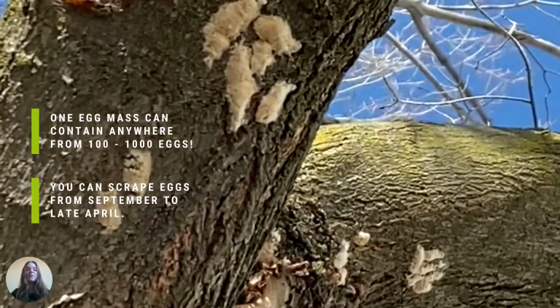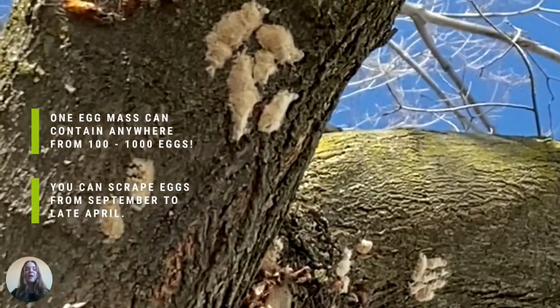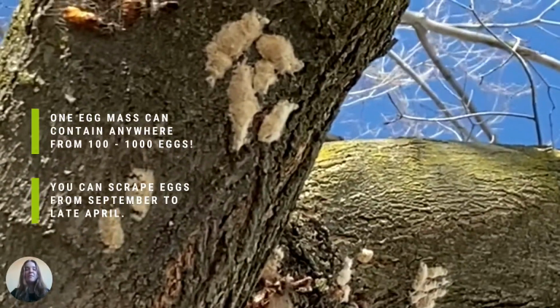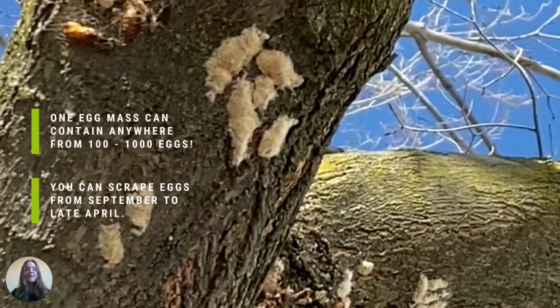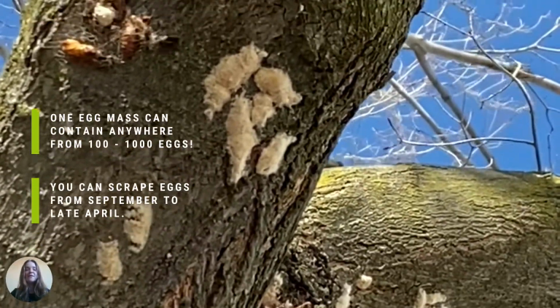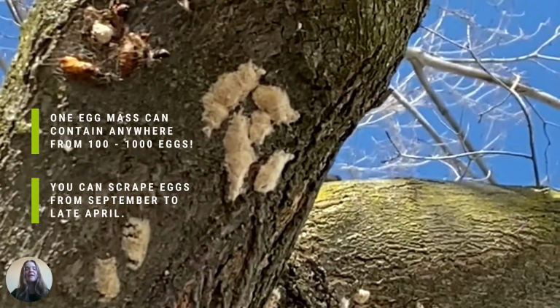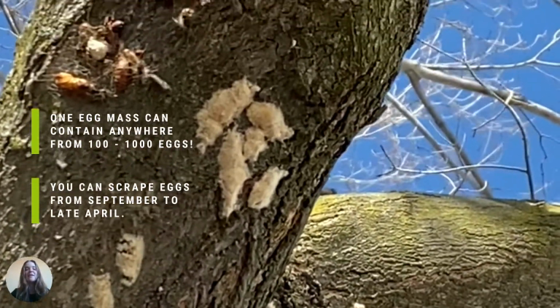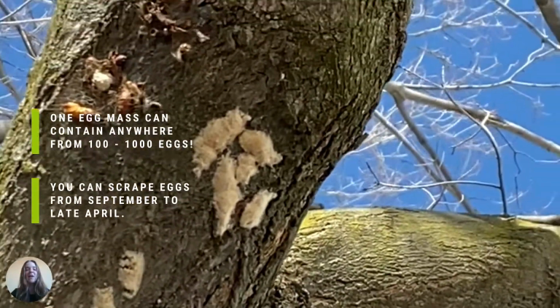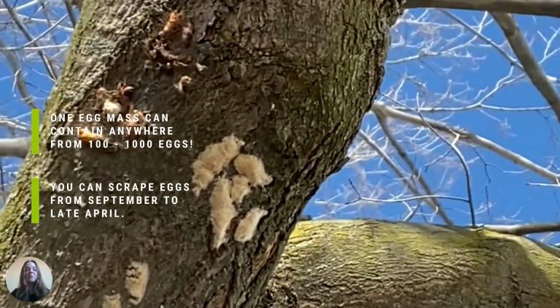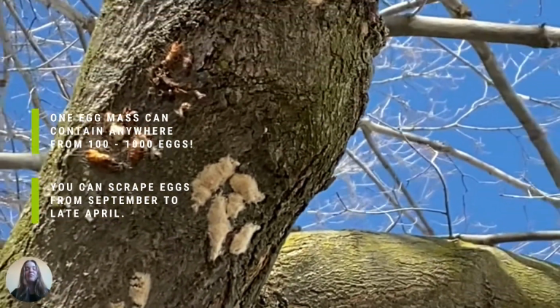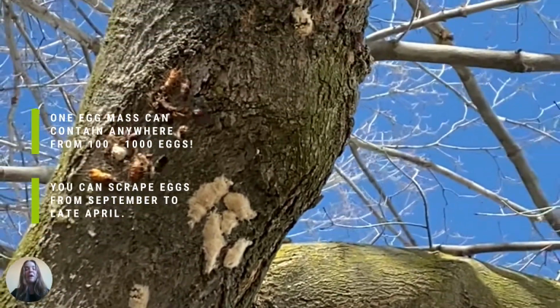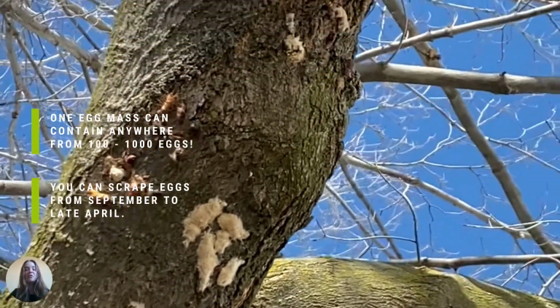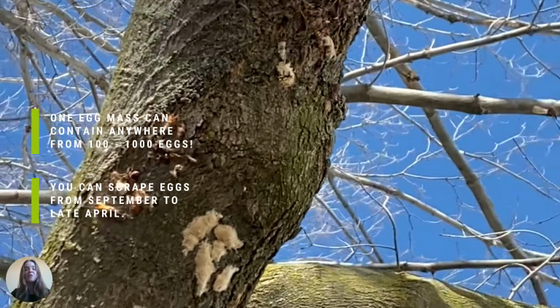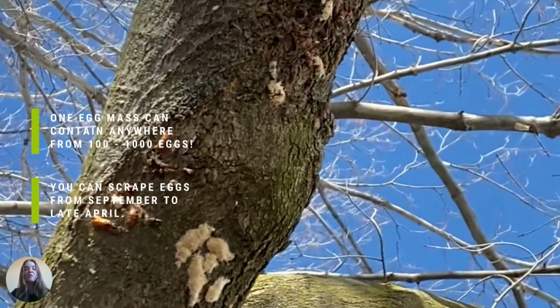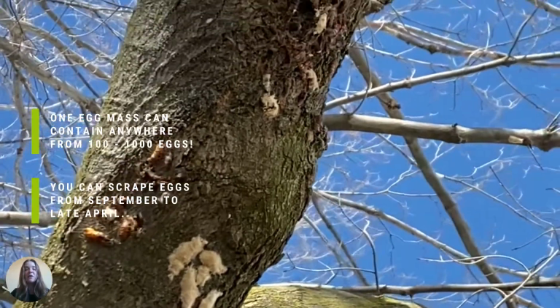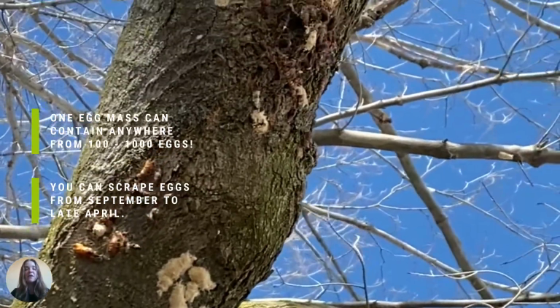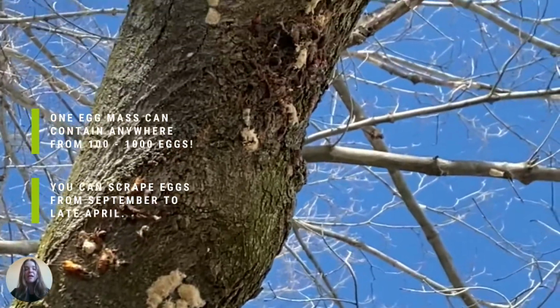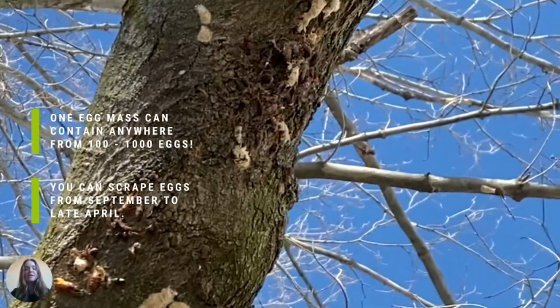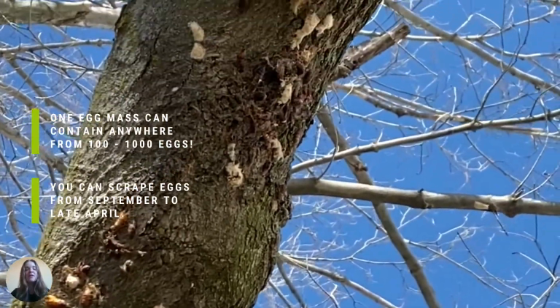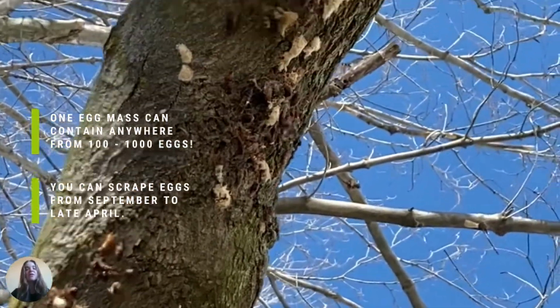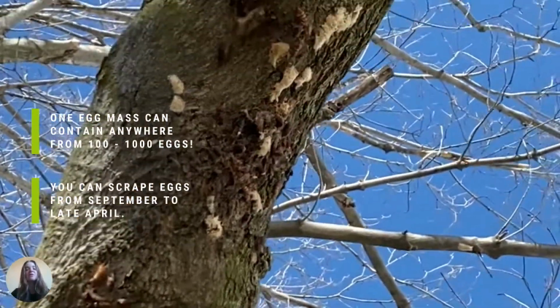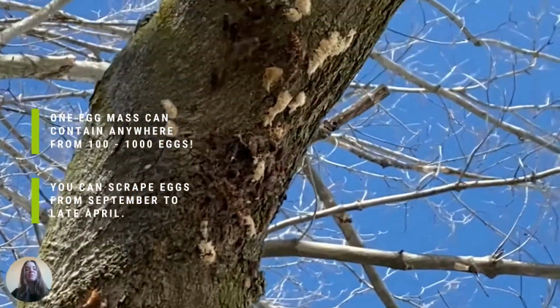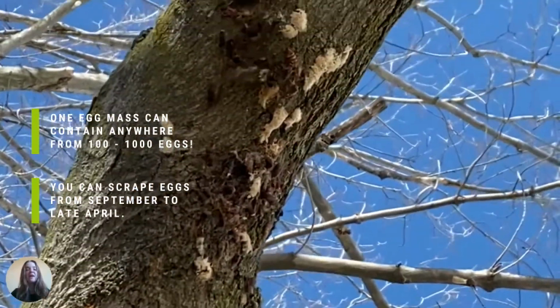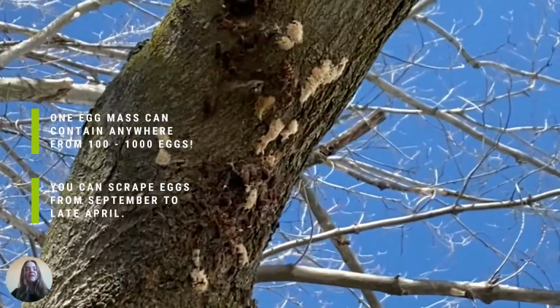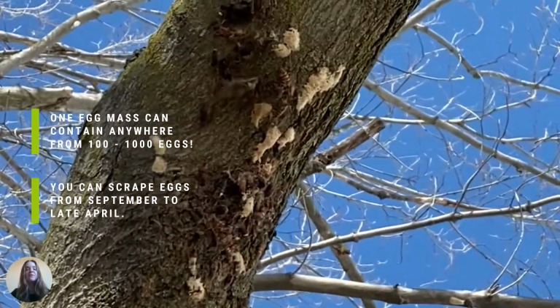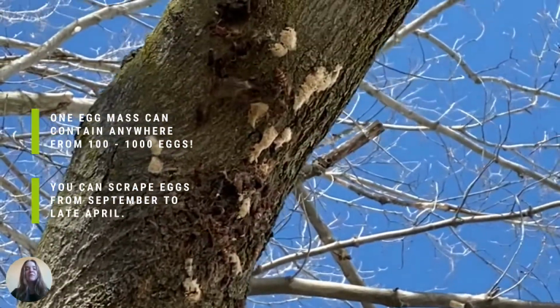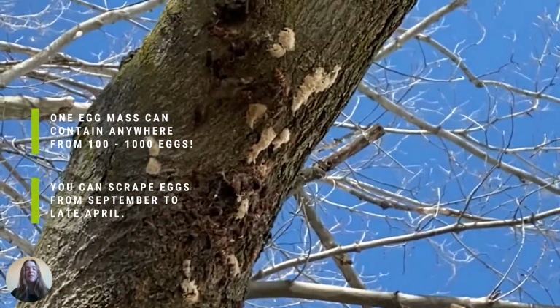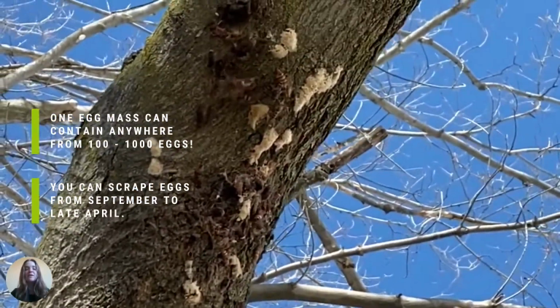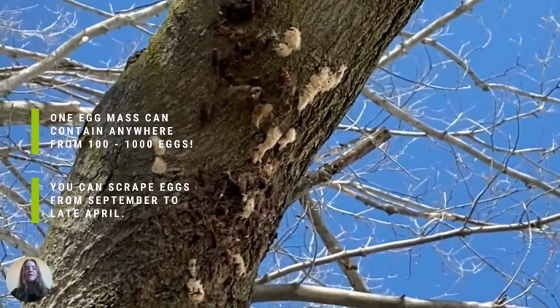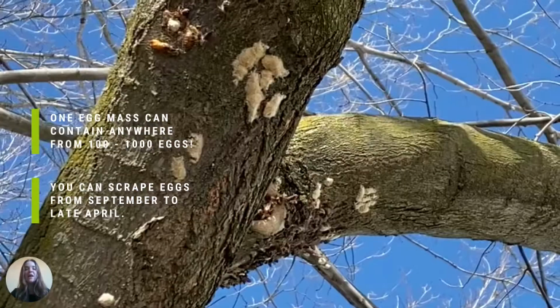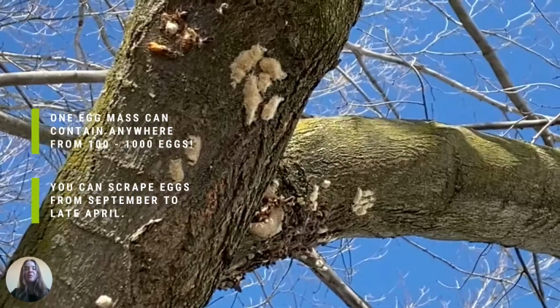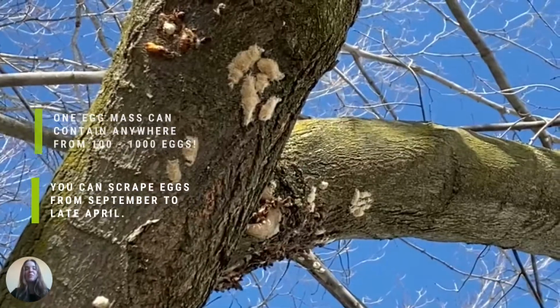One egg mass can contain anywhere from a hundred to a thousand eggs. You can scrape eggs from September to late April.